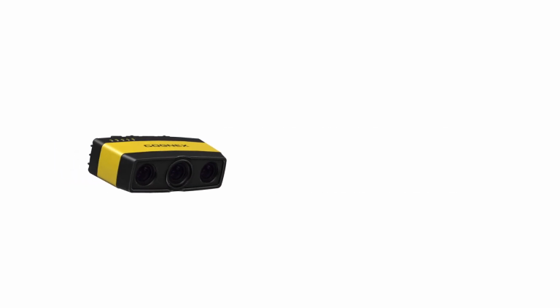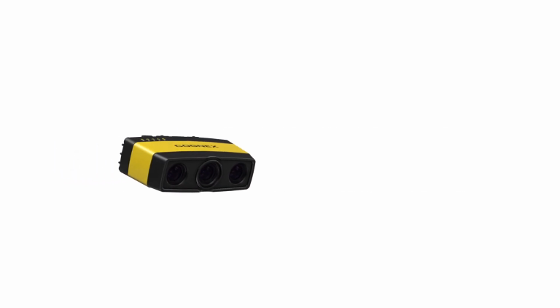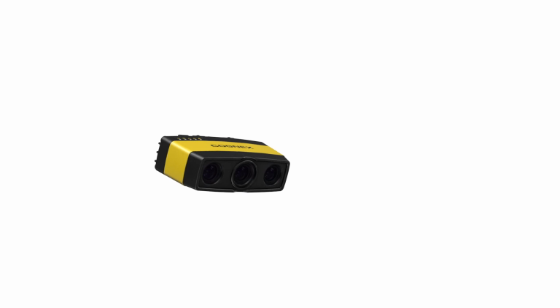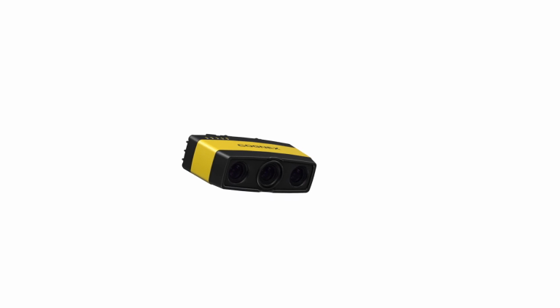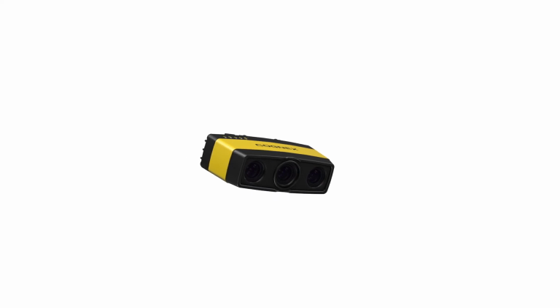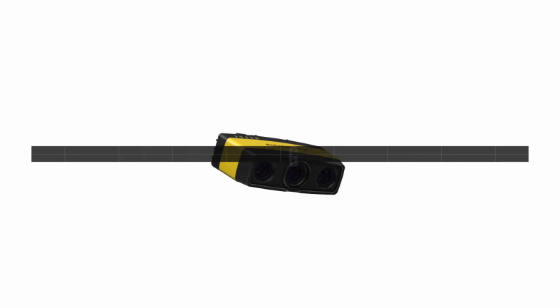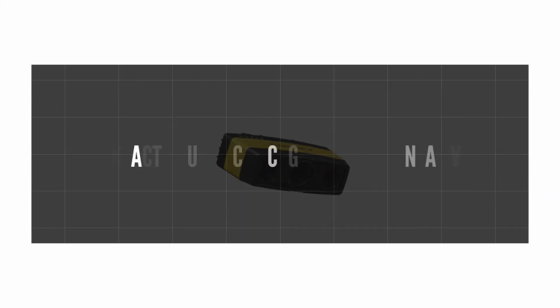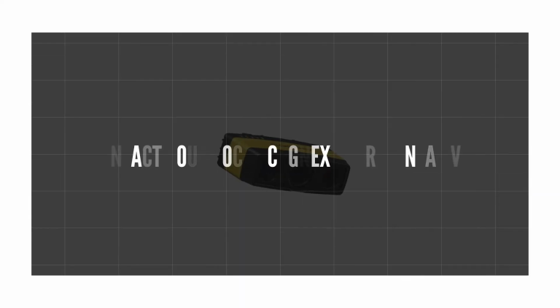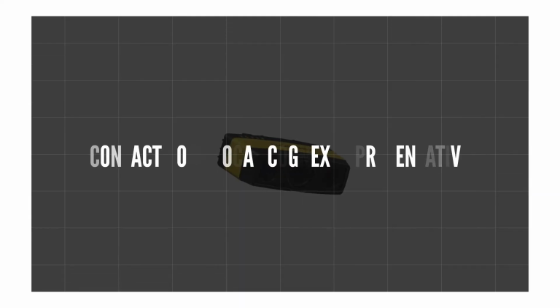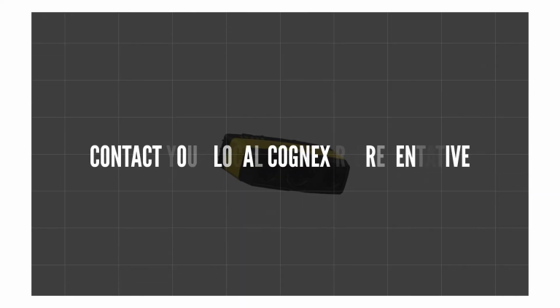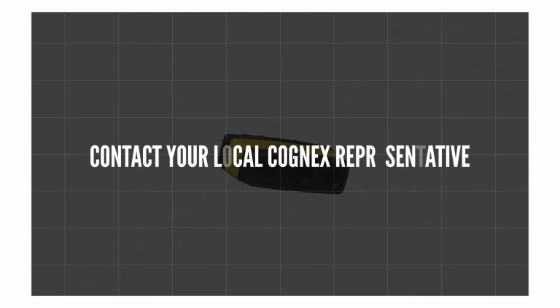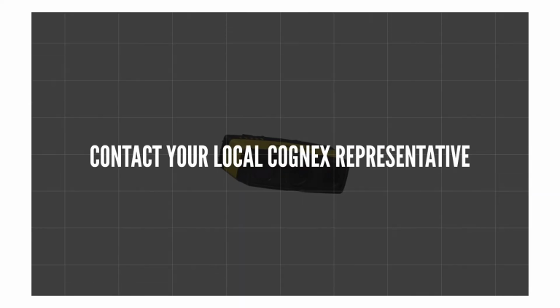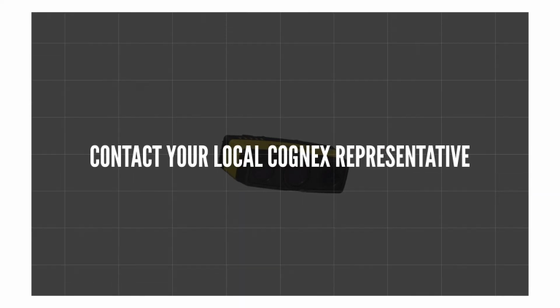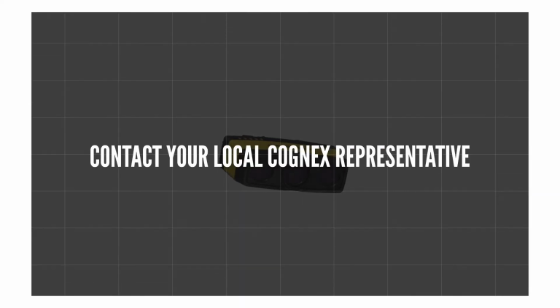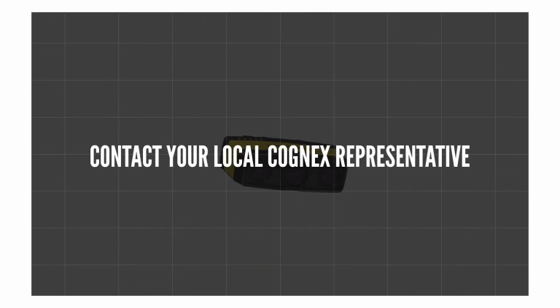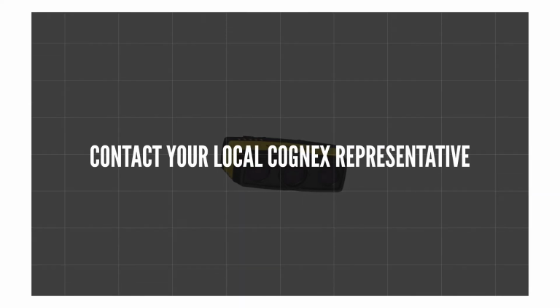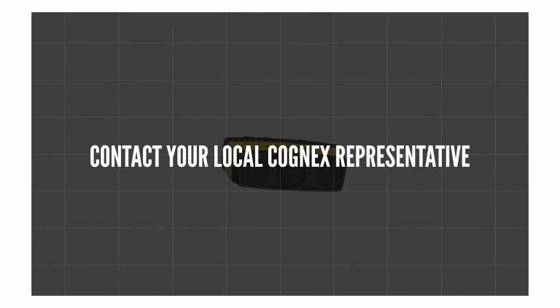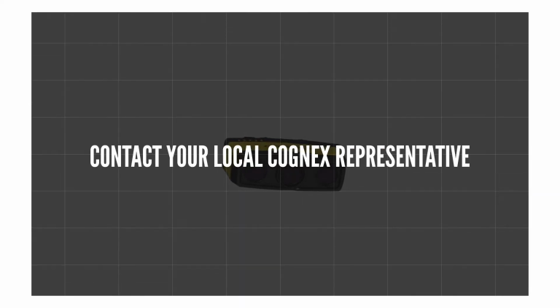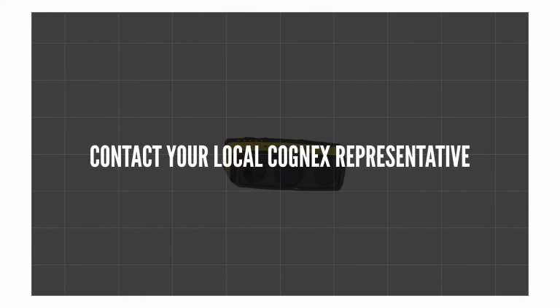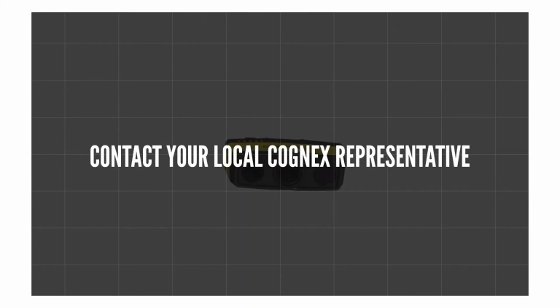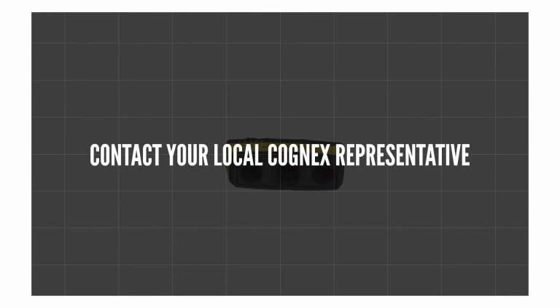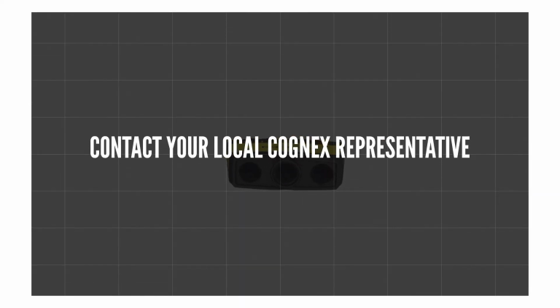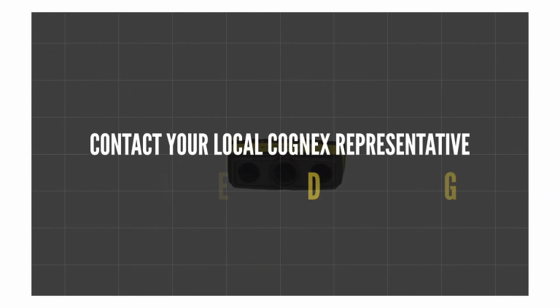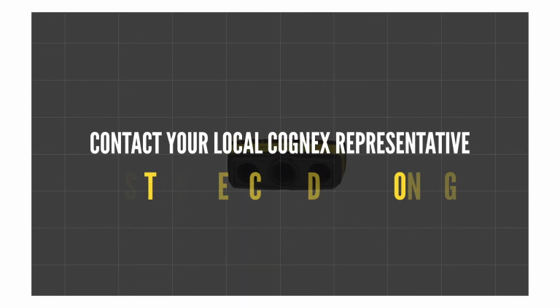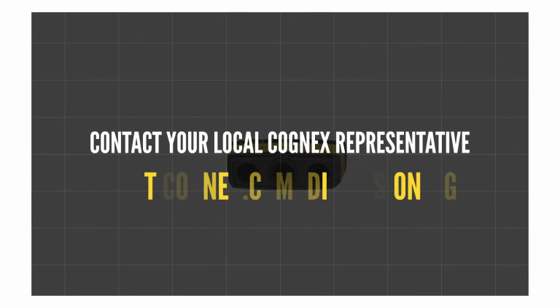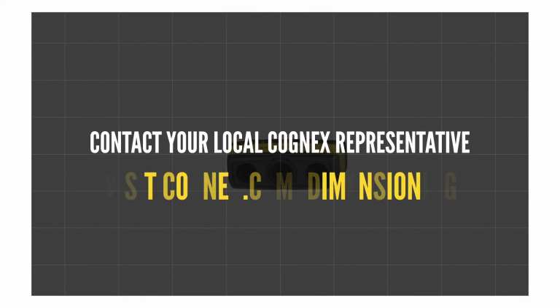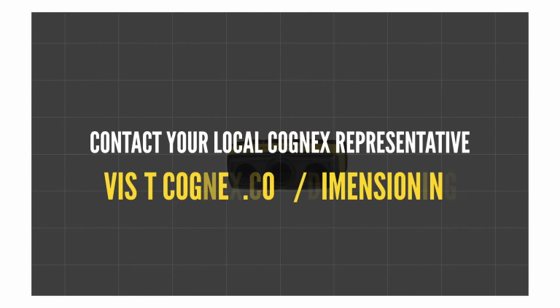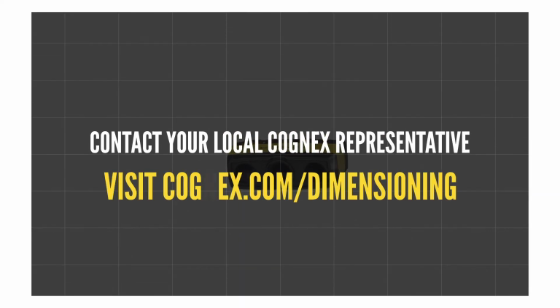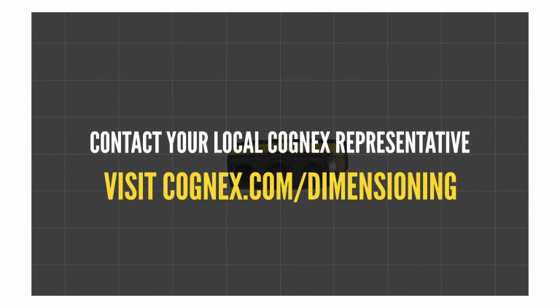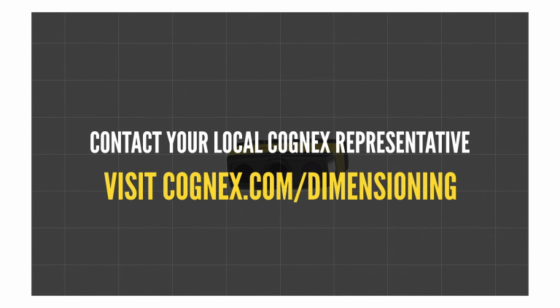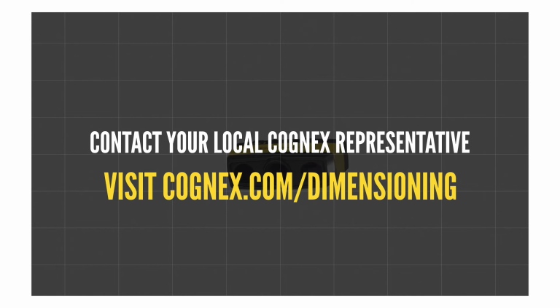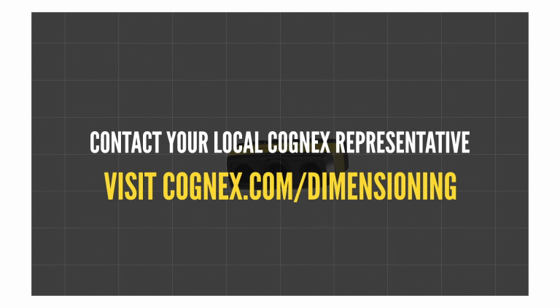To learn more, contact your local Cognex representative or visit Cognex.com/dimensioning.